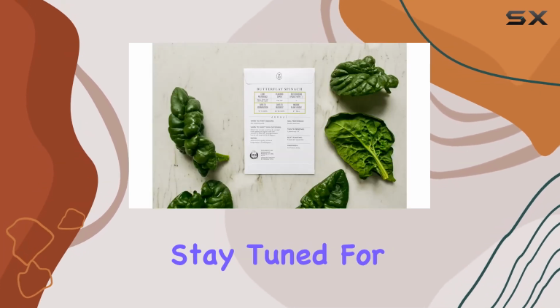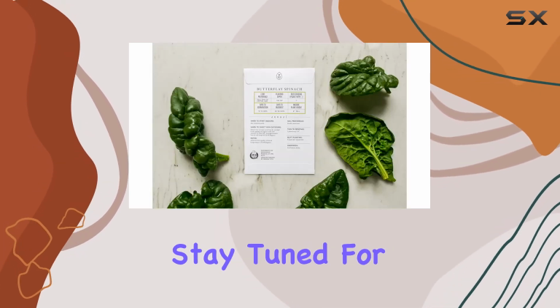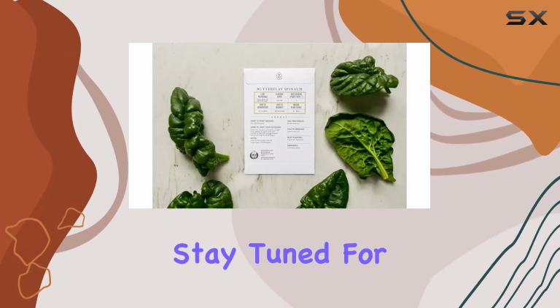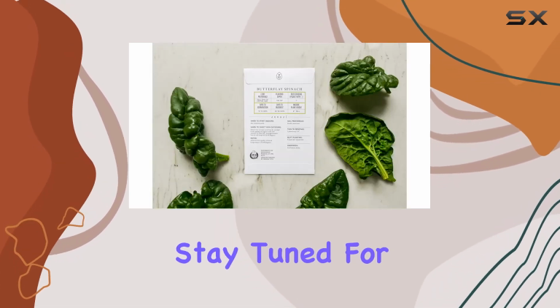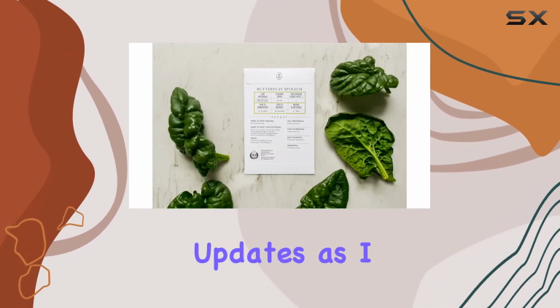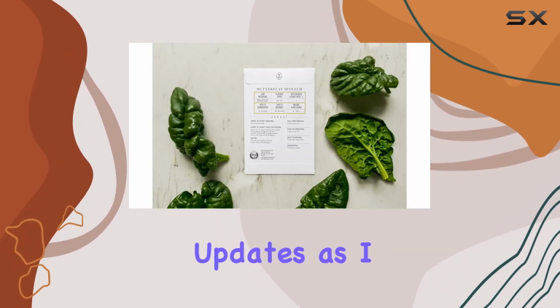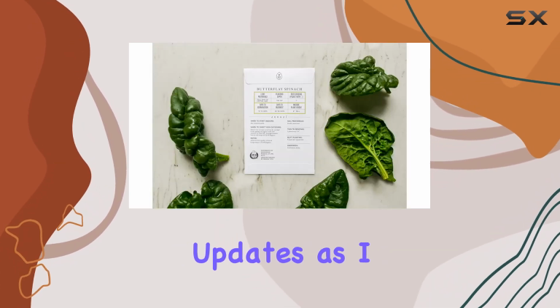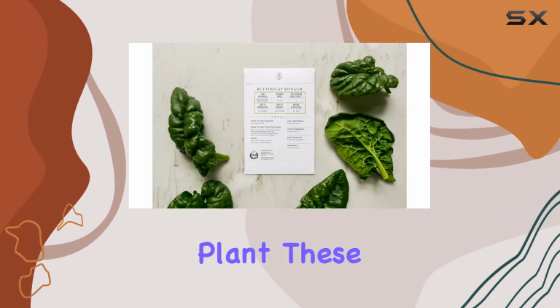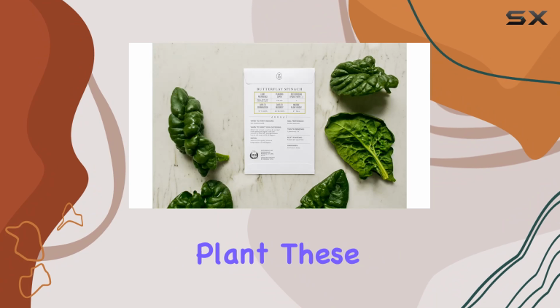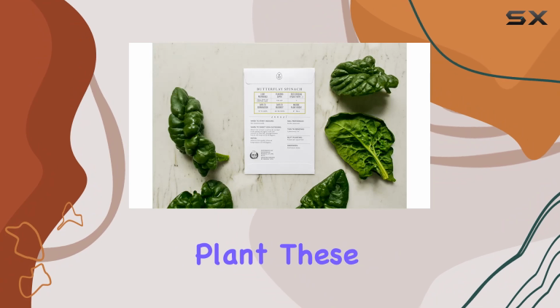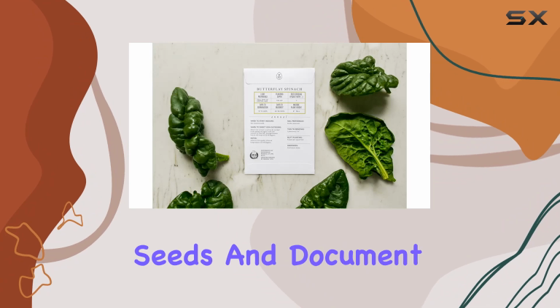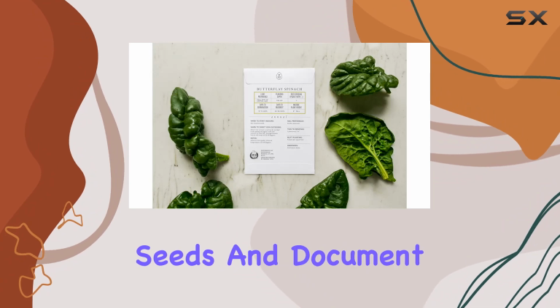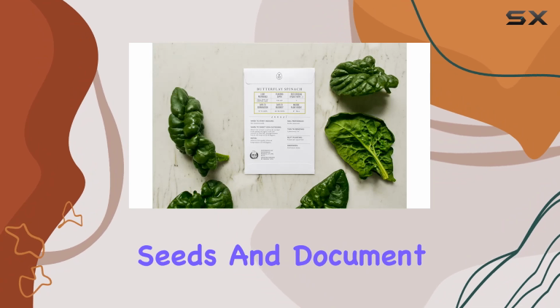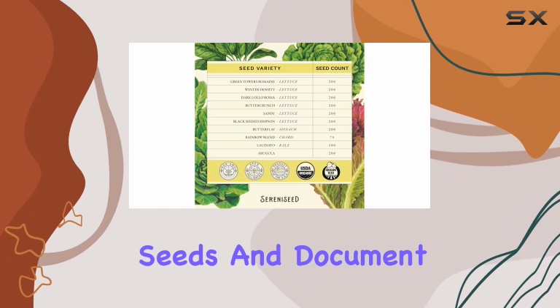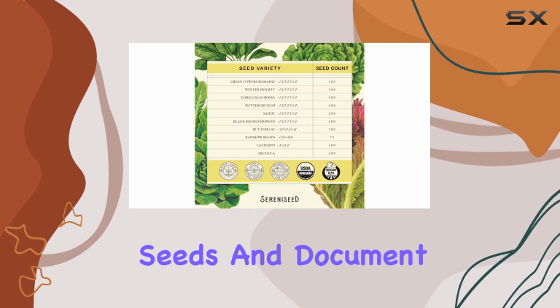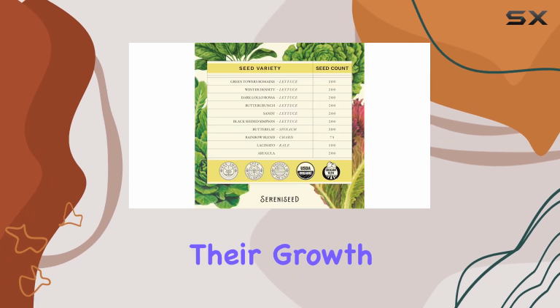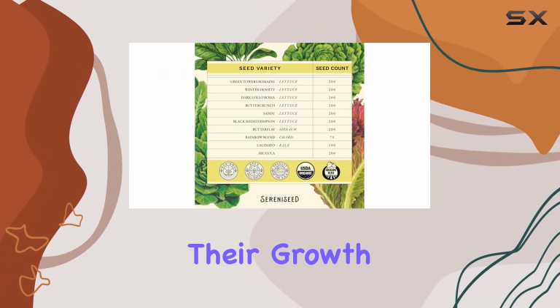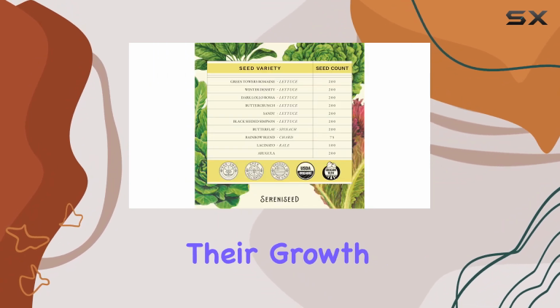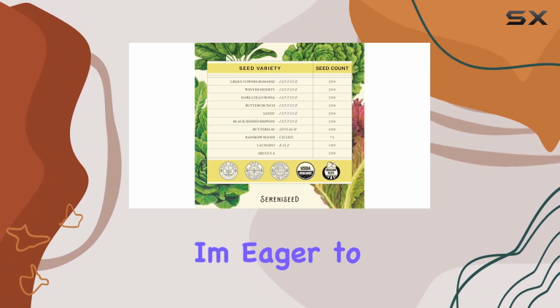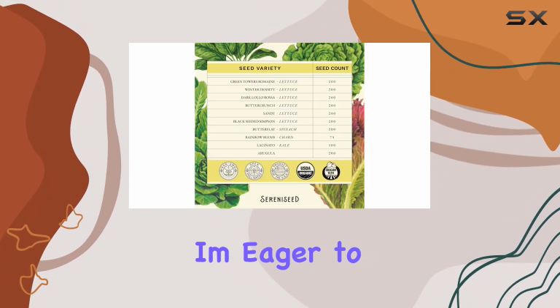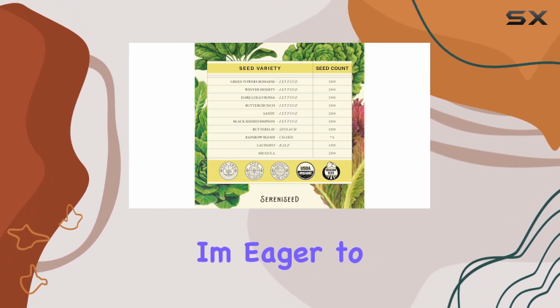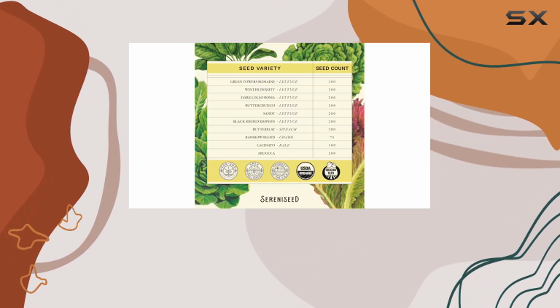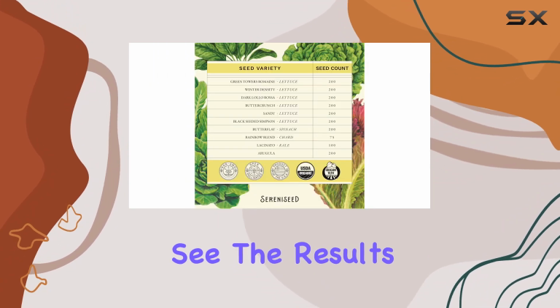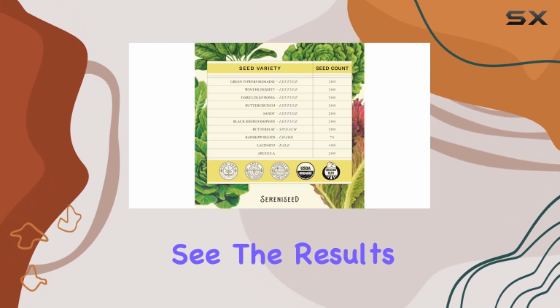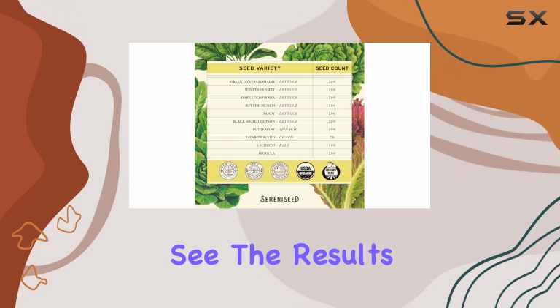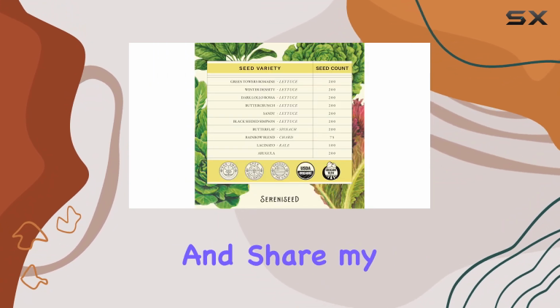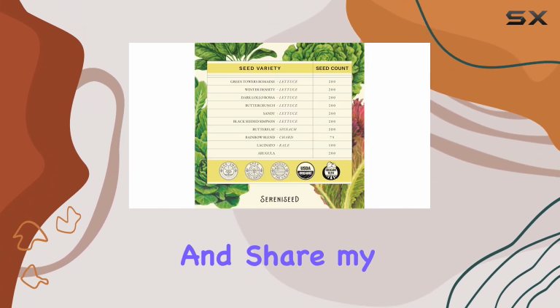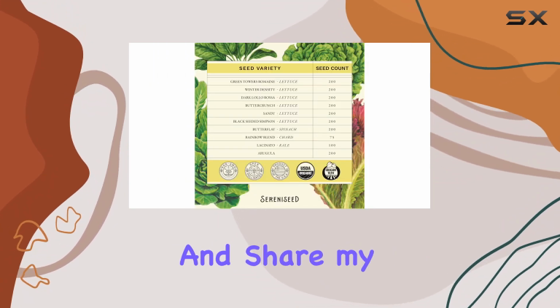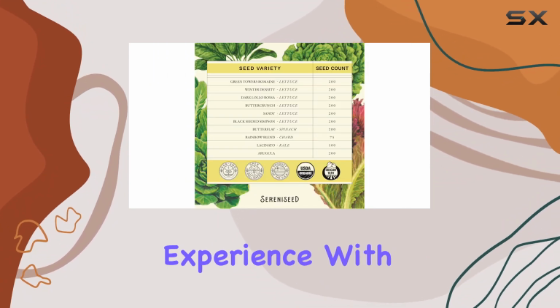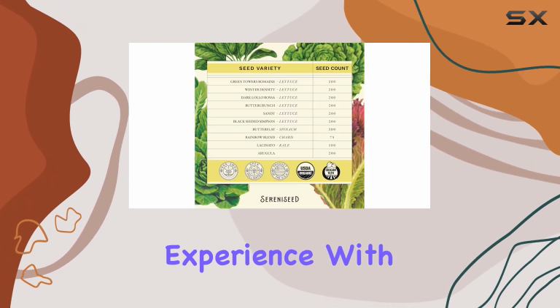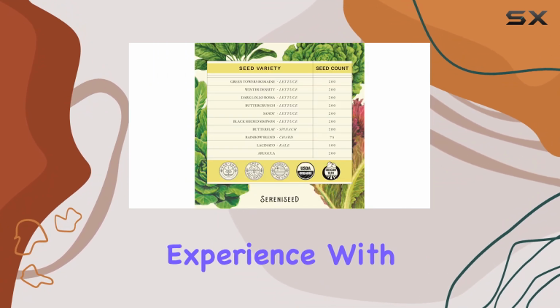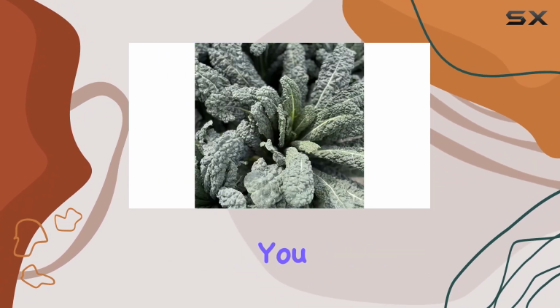Stay tuned for updates as I plant these seeds and document their growth. I'm eager to see the results and share my experience with you.